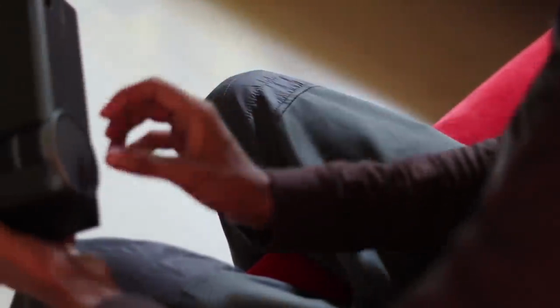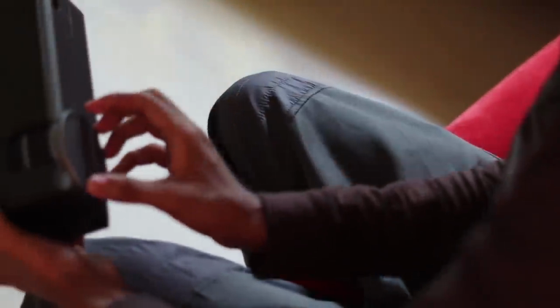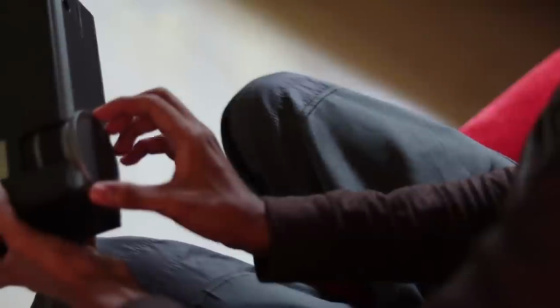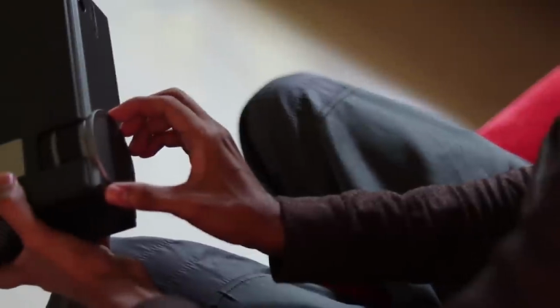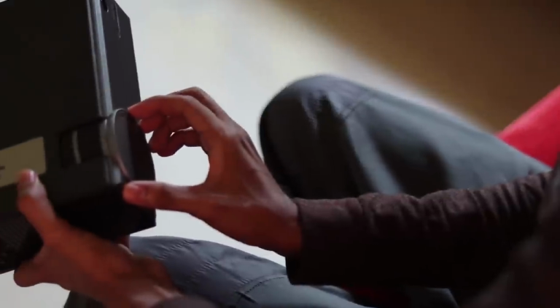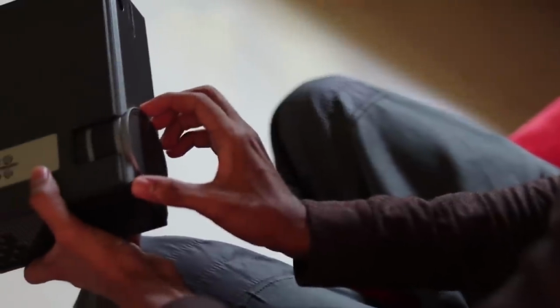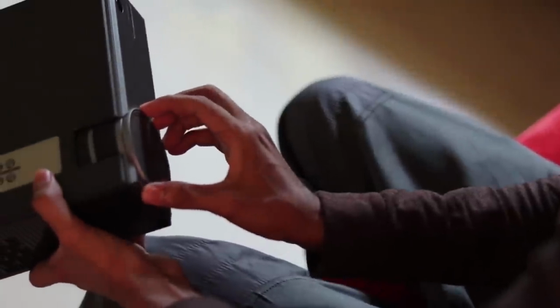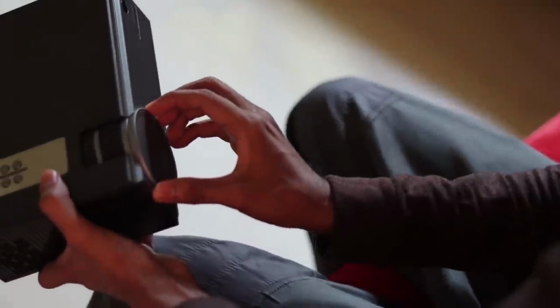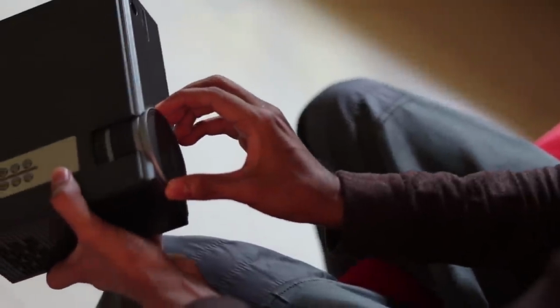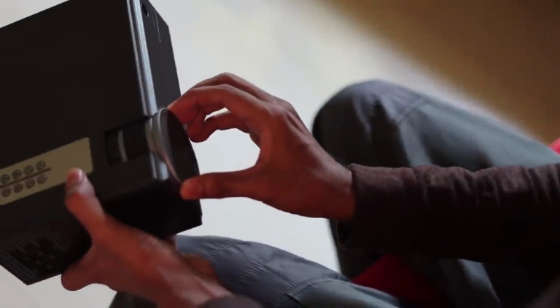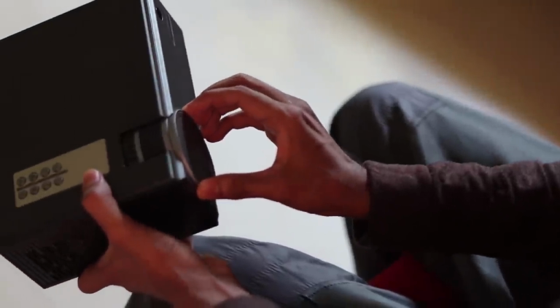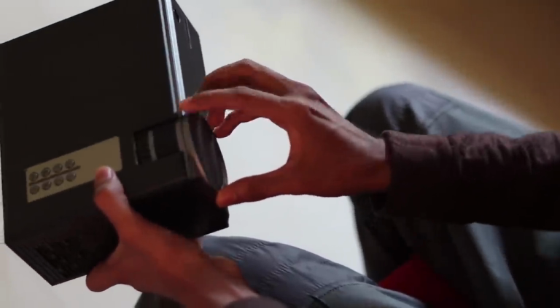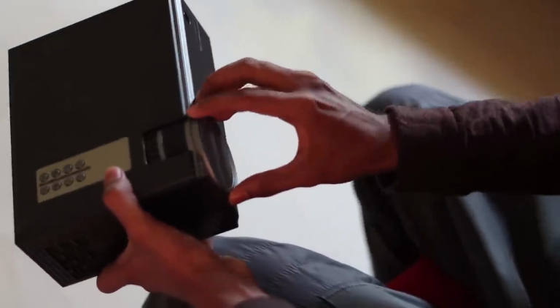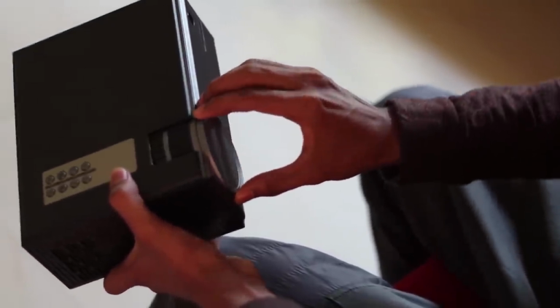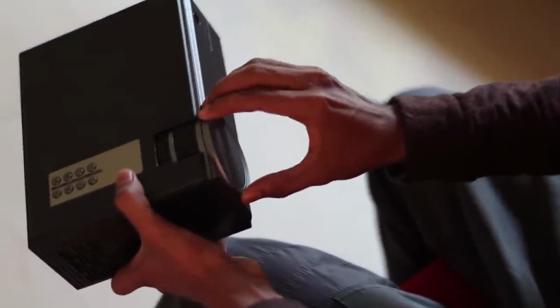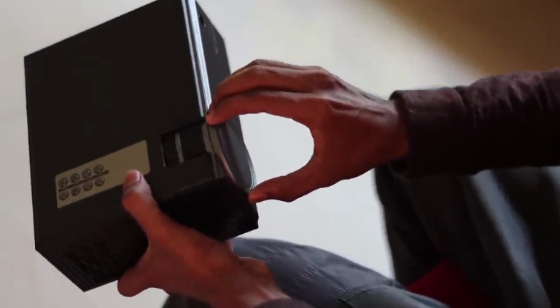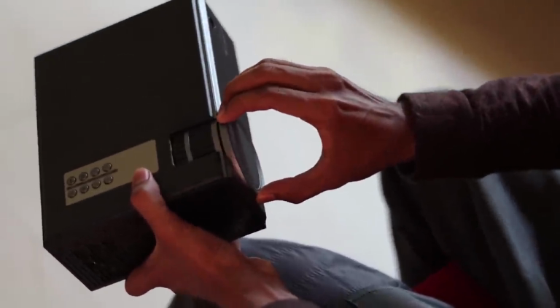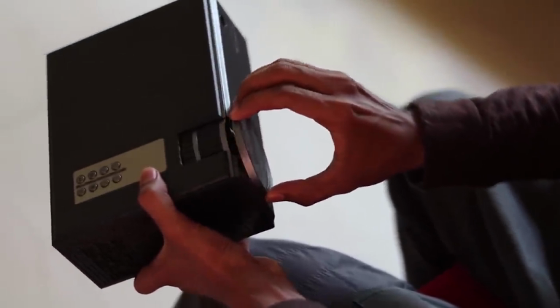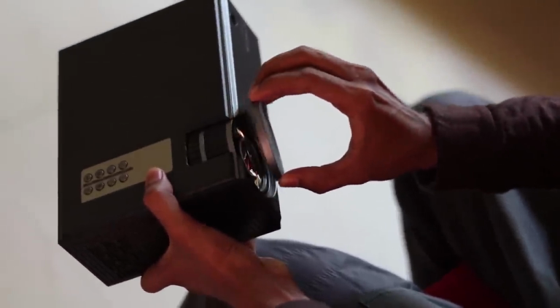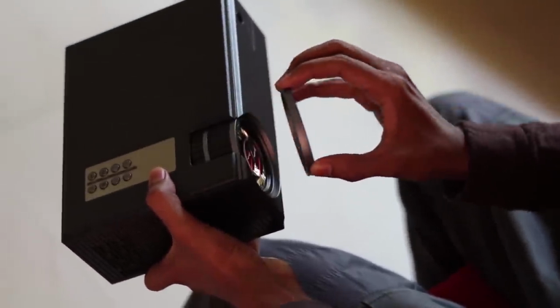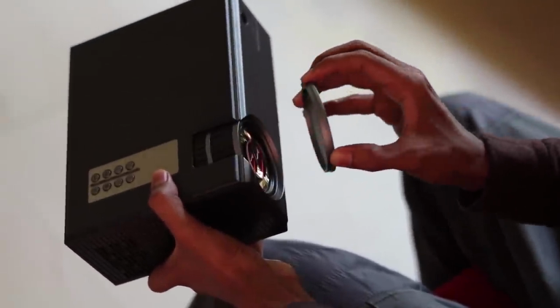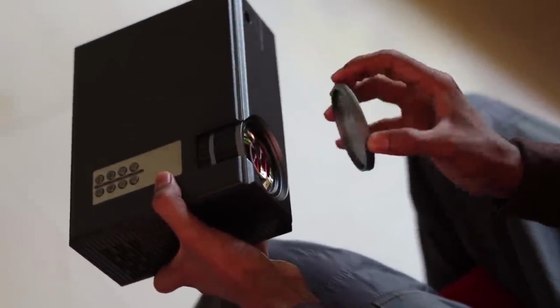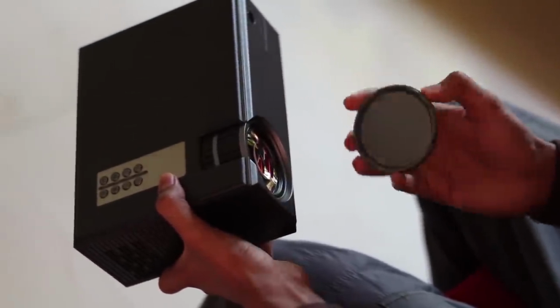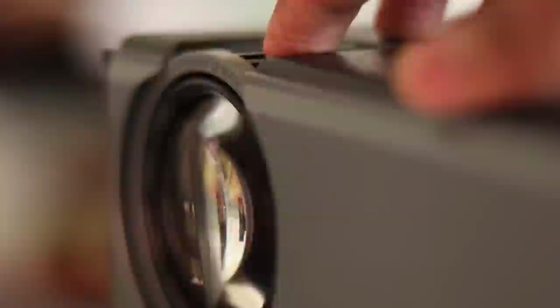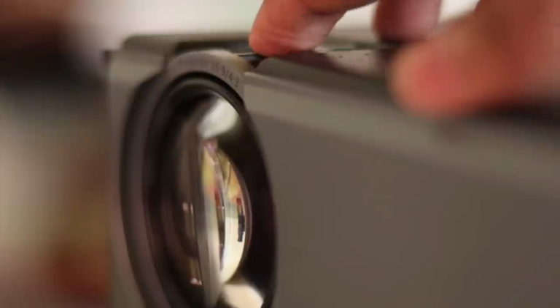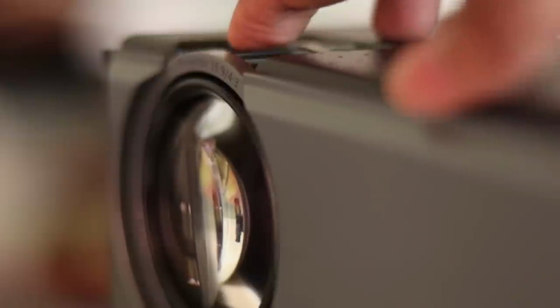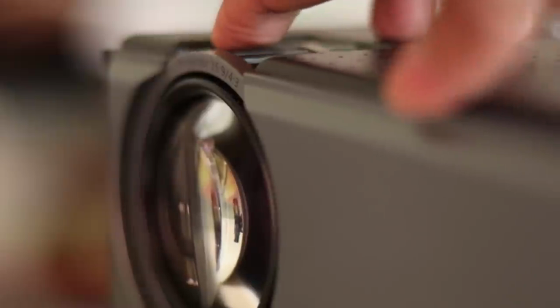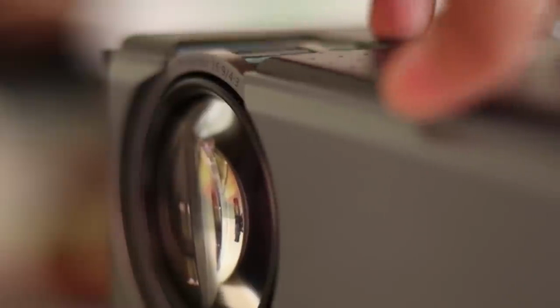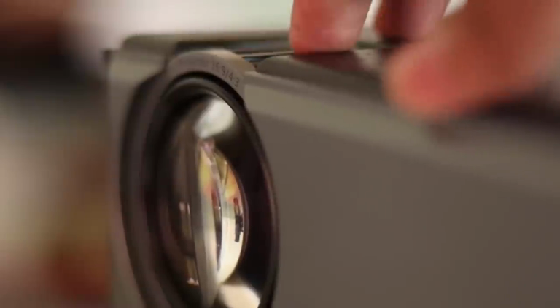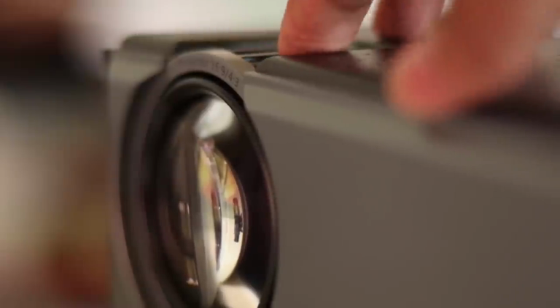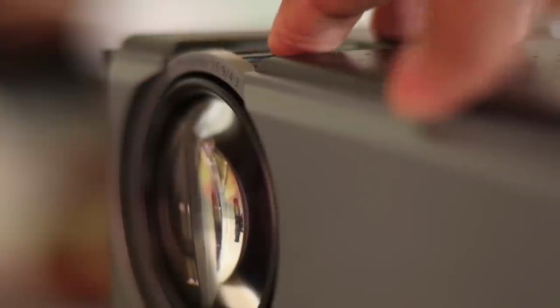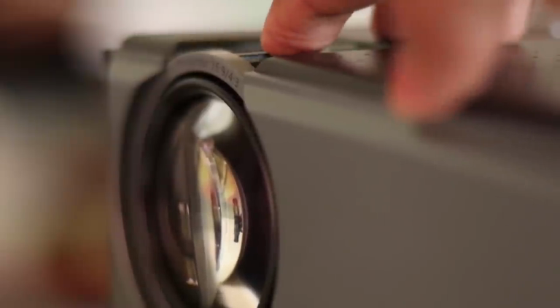This is a premium, small, quality design — HD and all of these things.